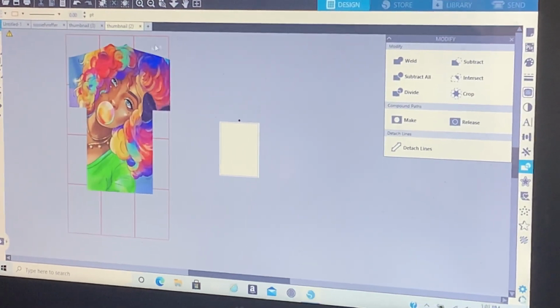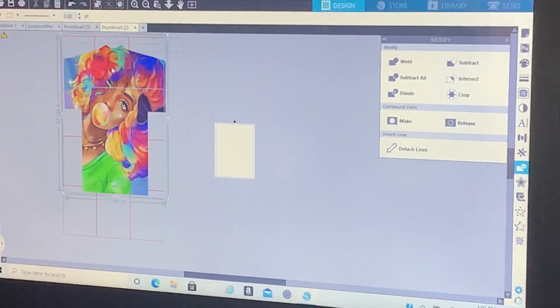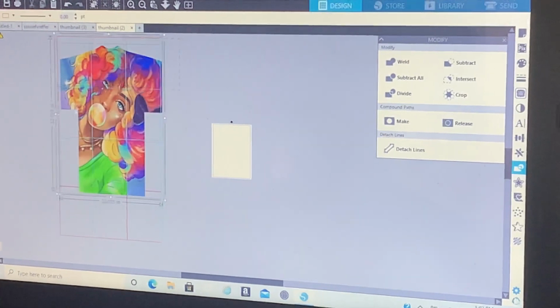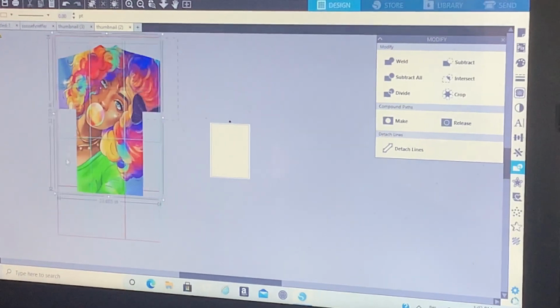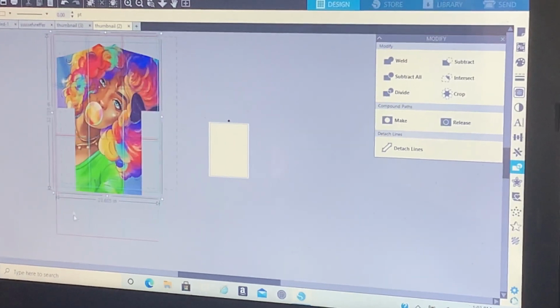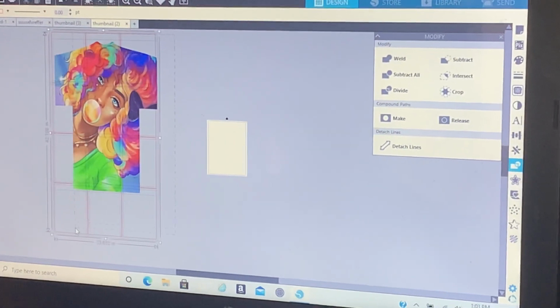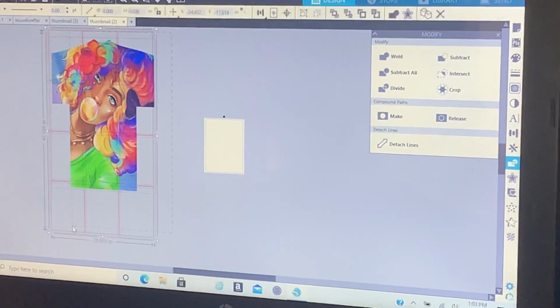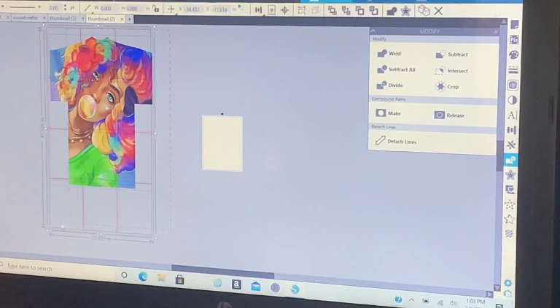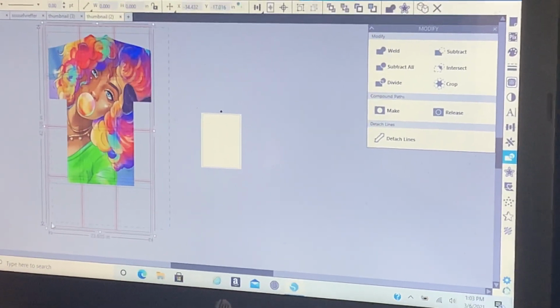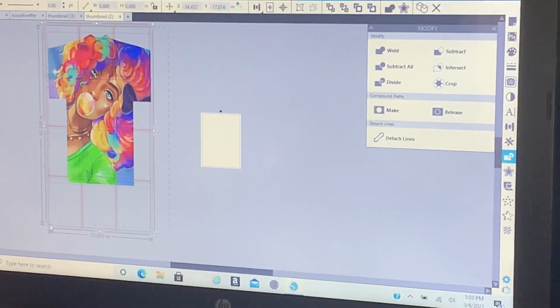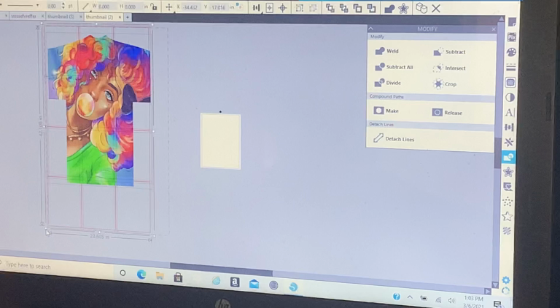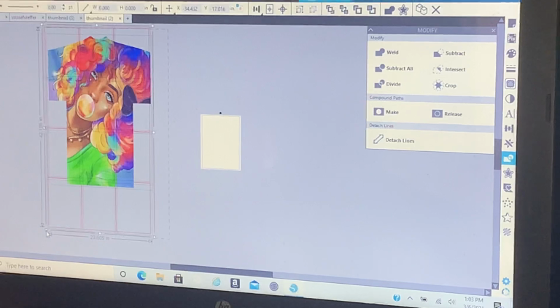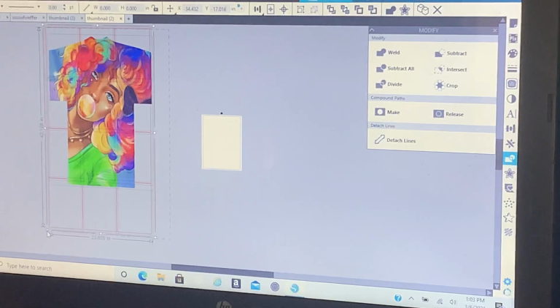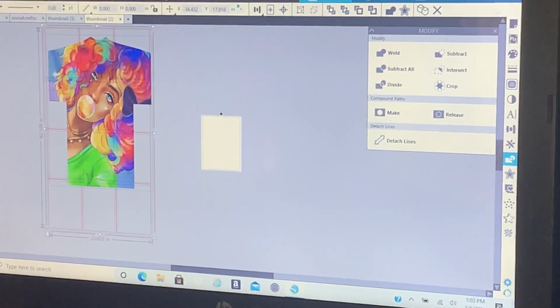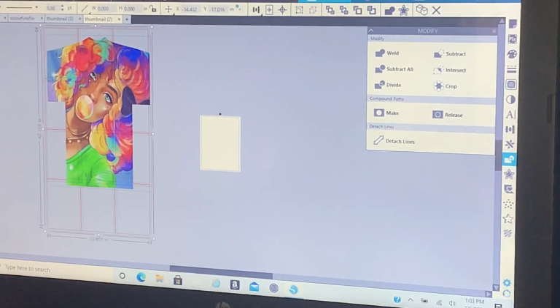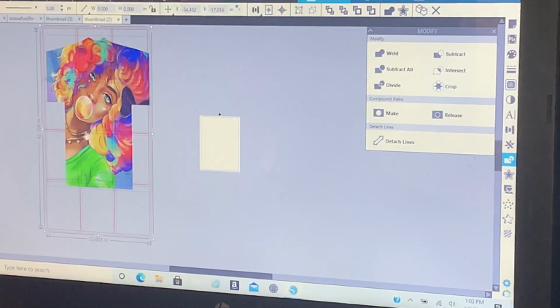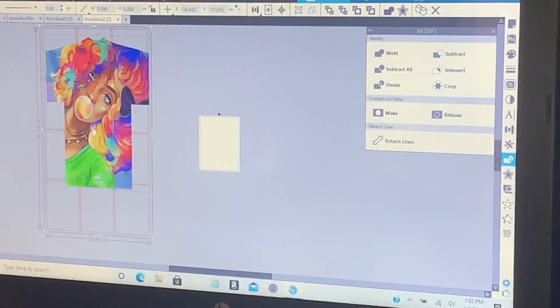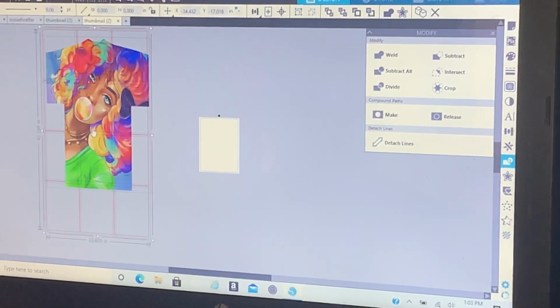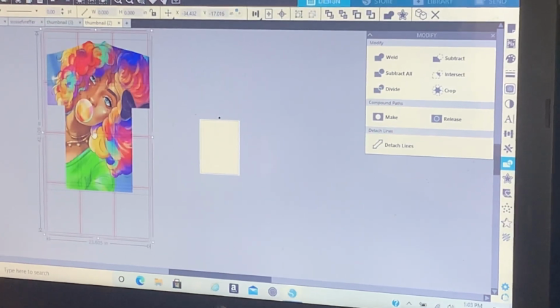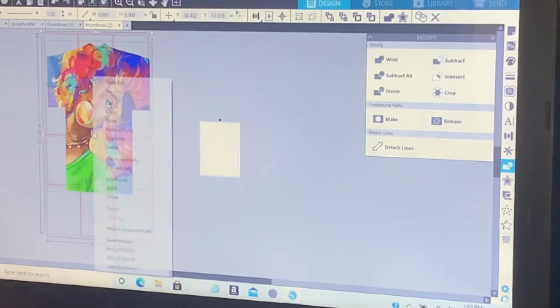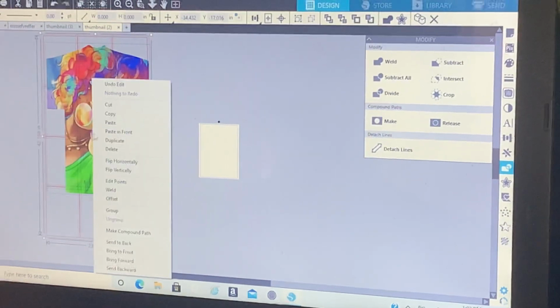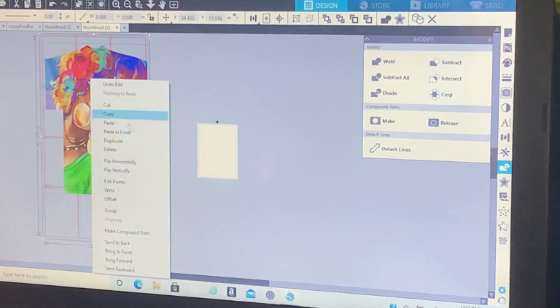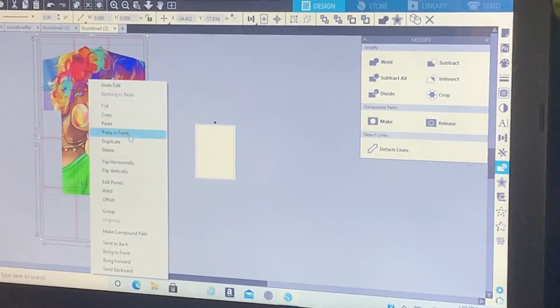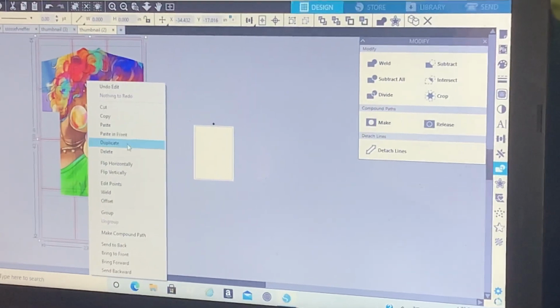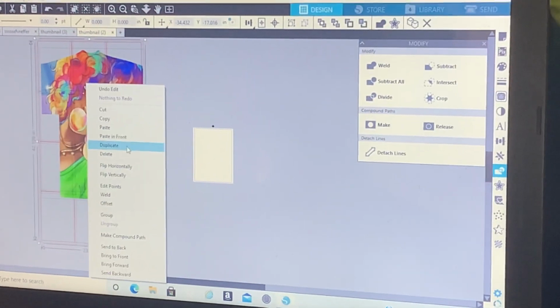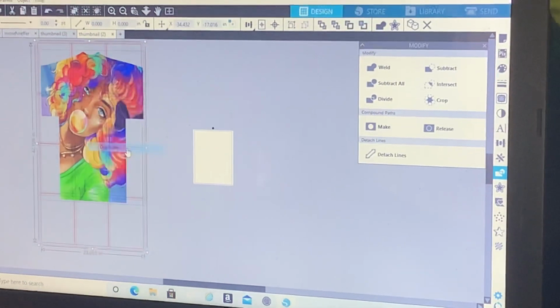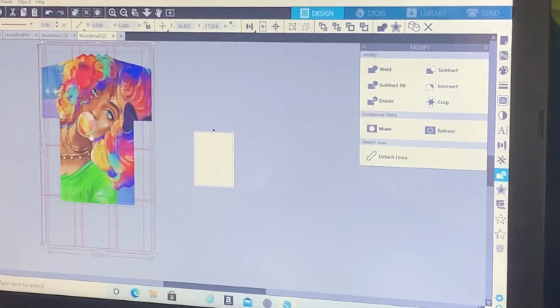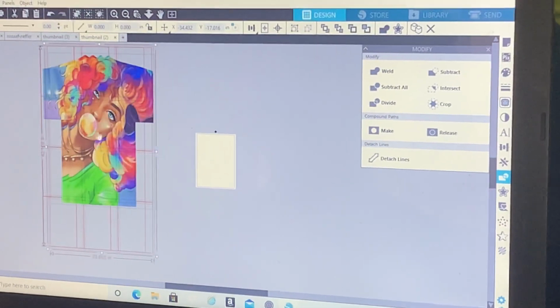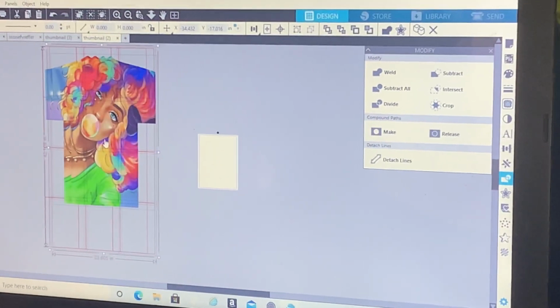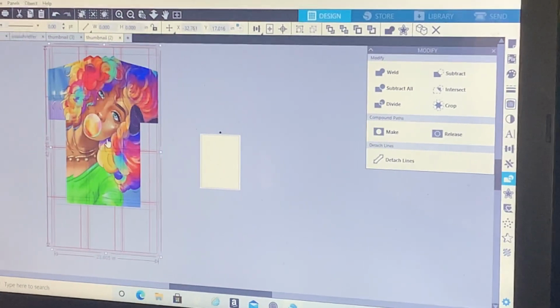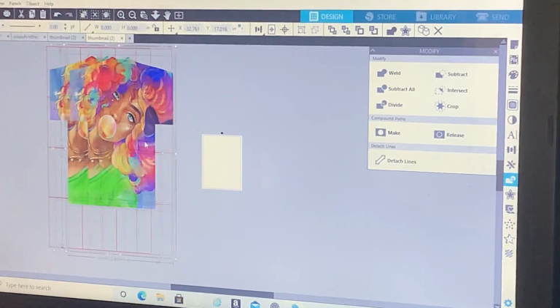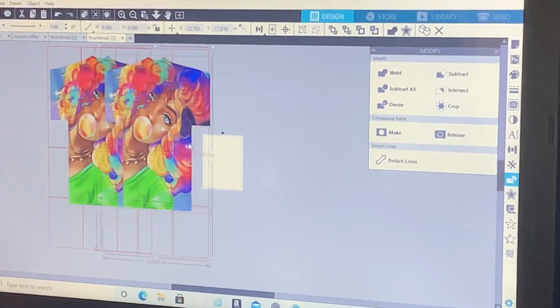Highlight the whole thing, make a copy — duplicate it — and then slide it over.